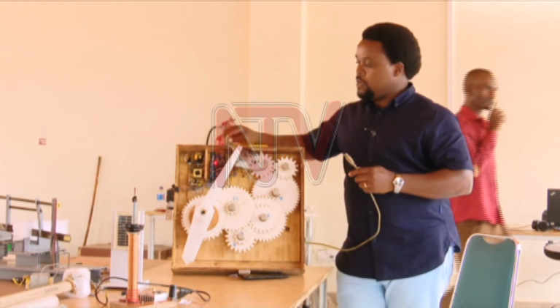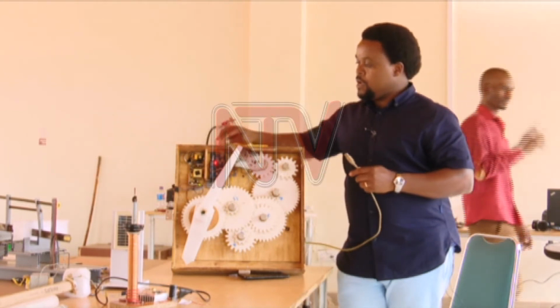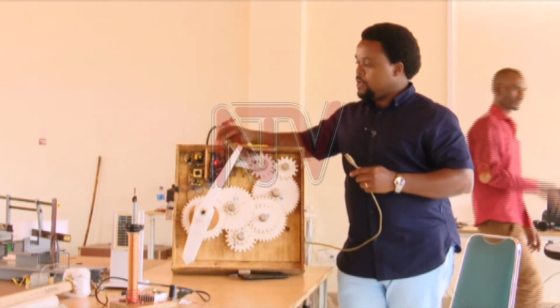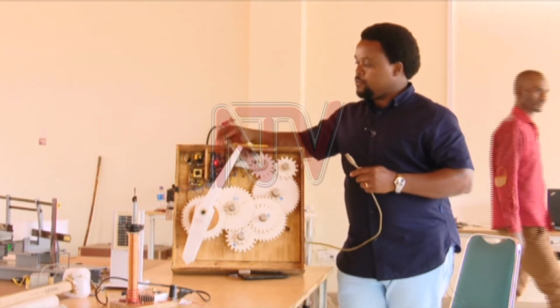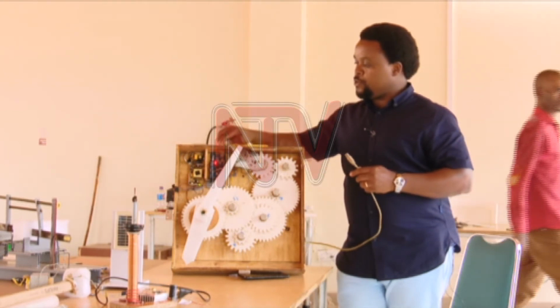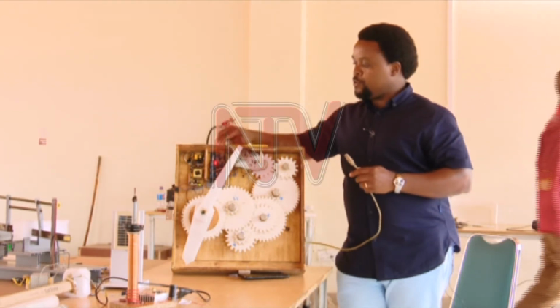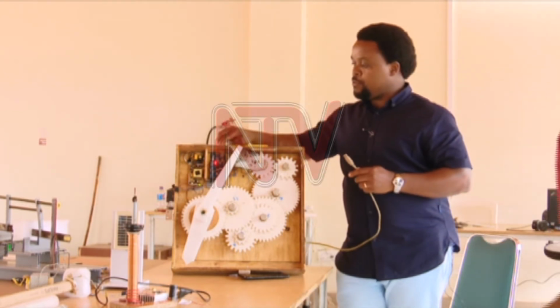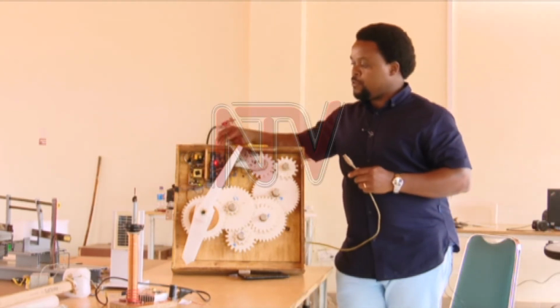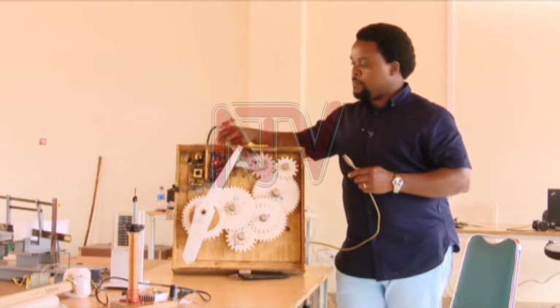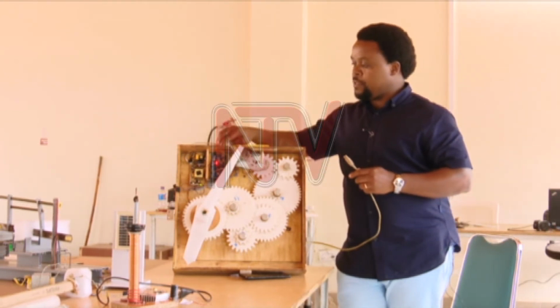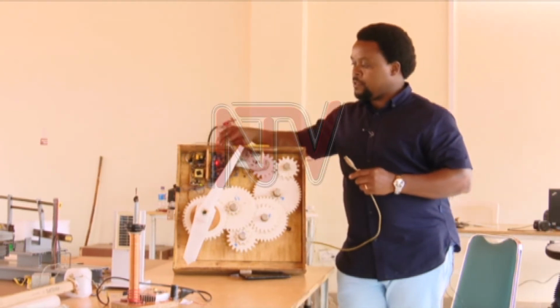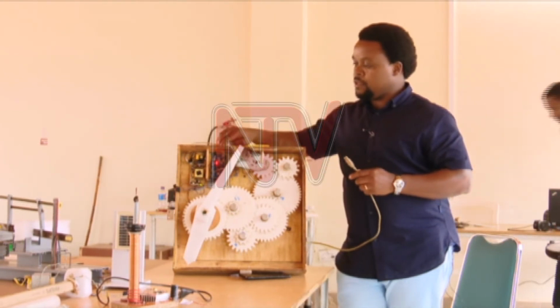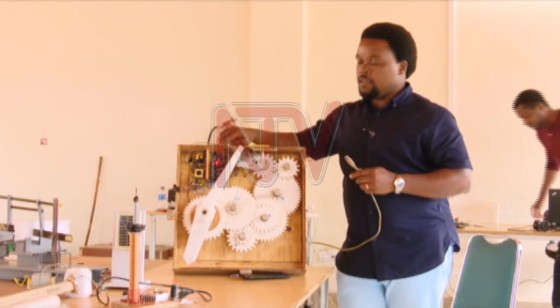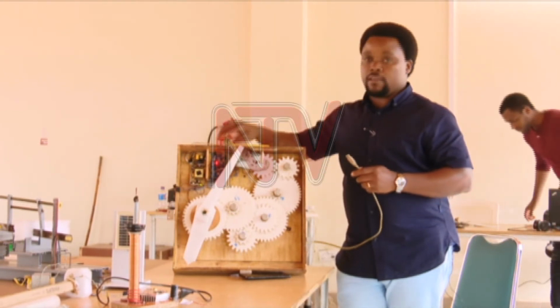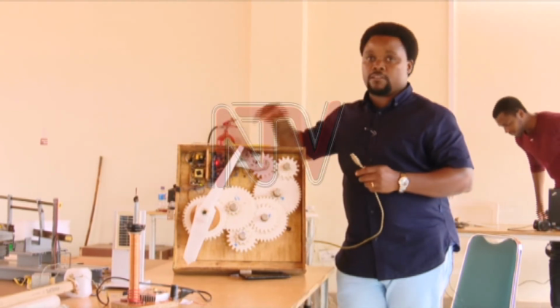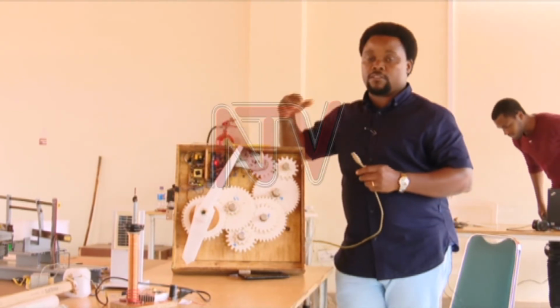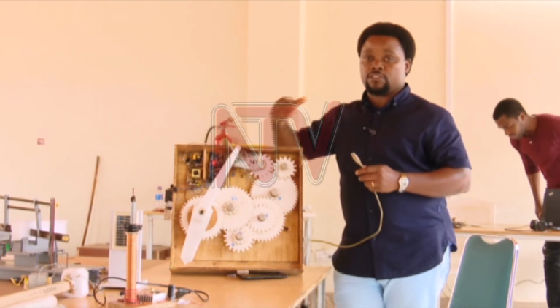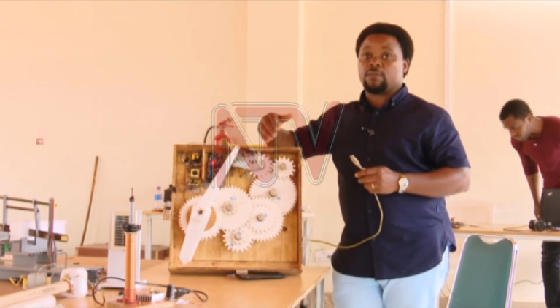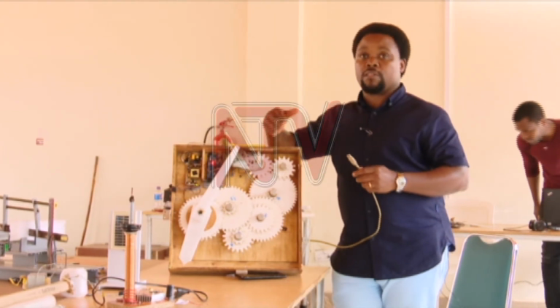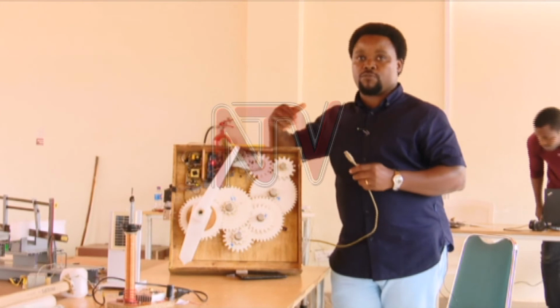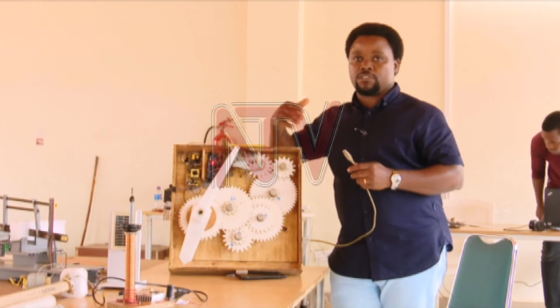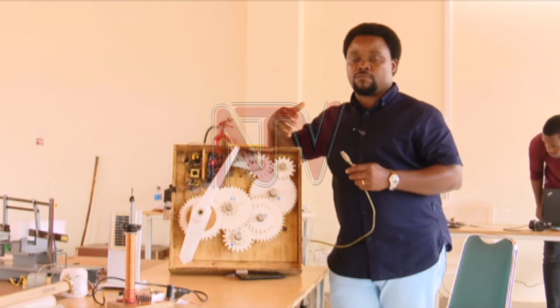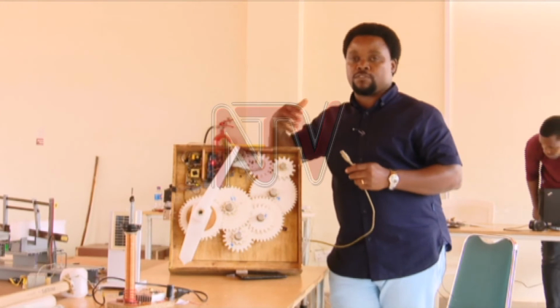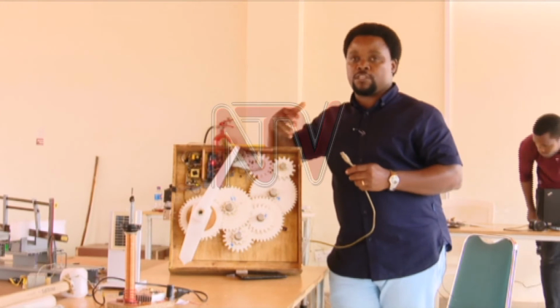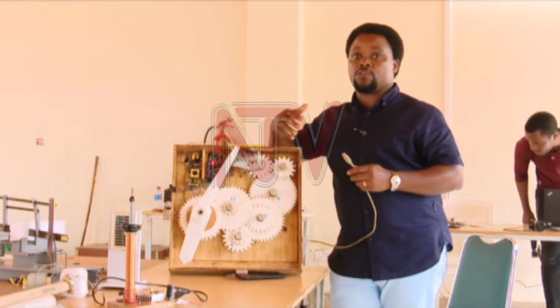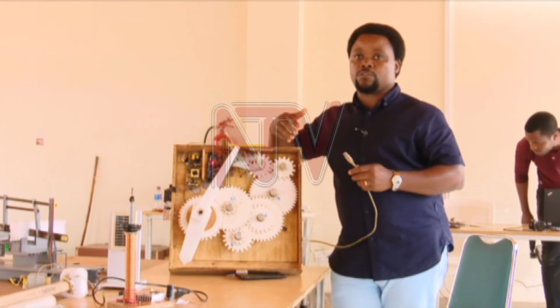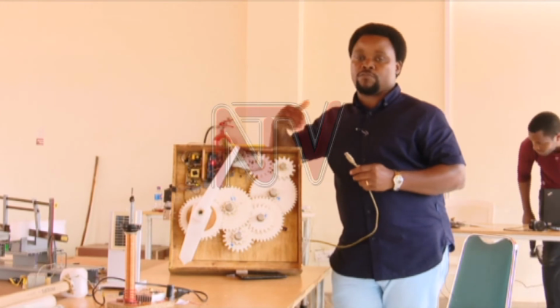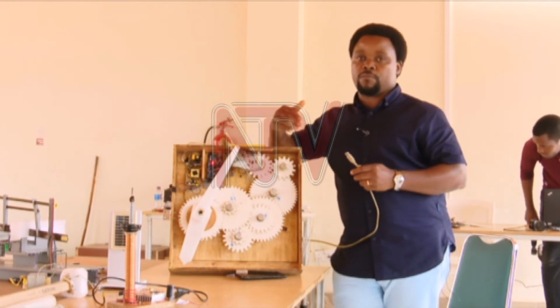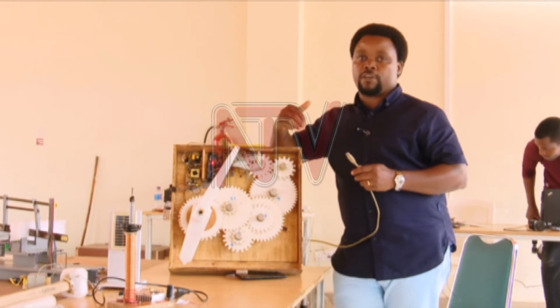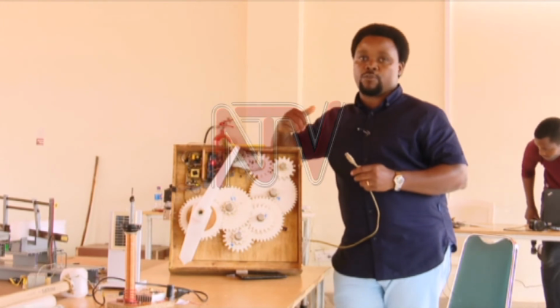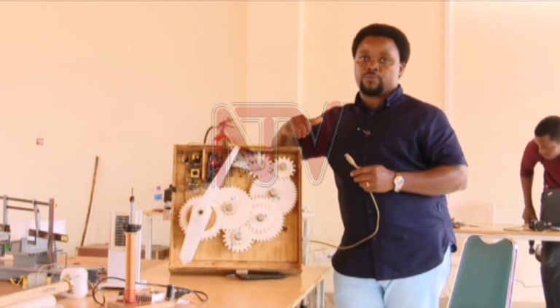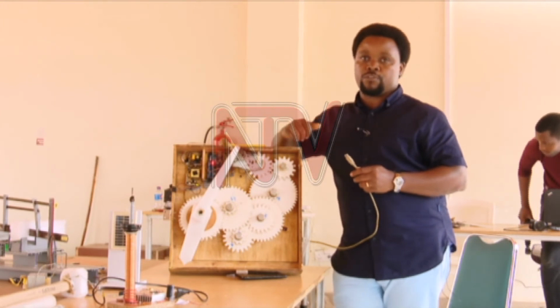During programming, it is the microcontroller that receives signals from a computer.